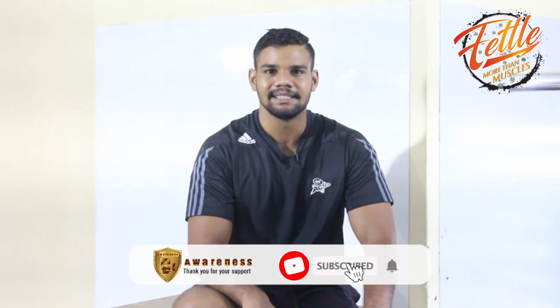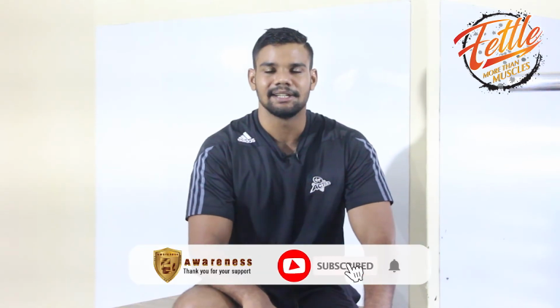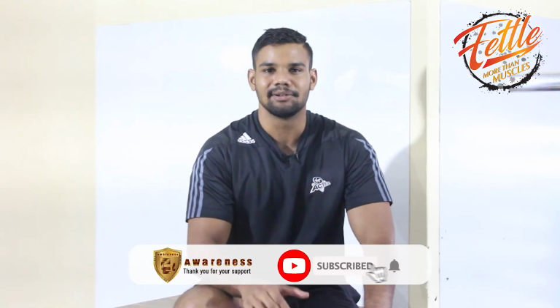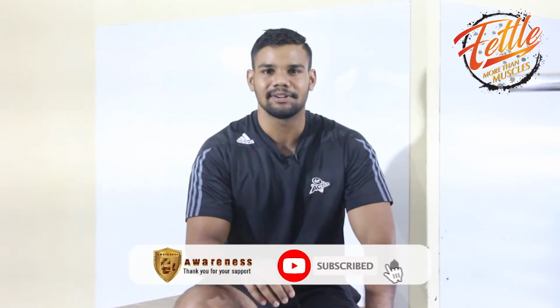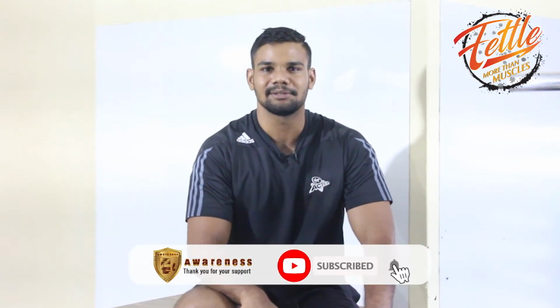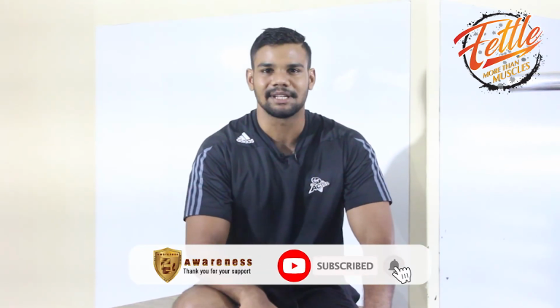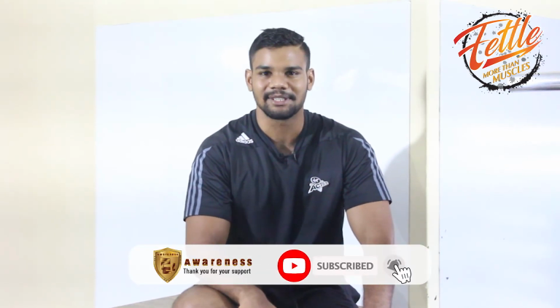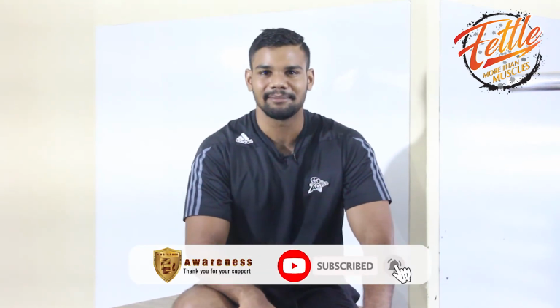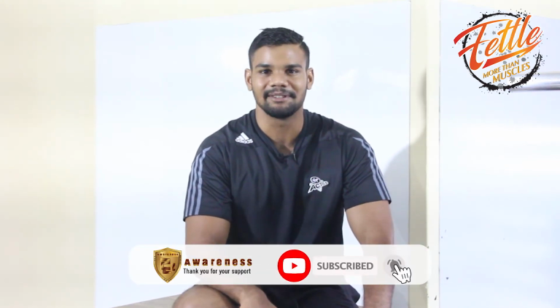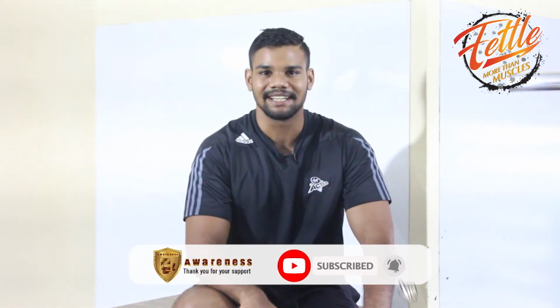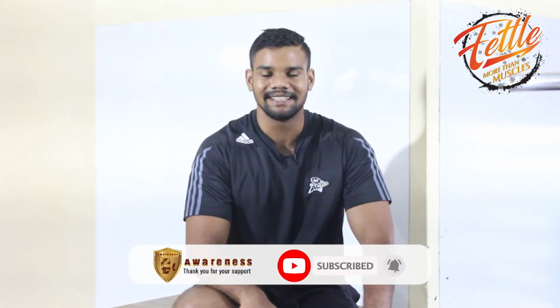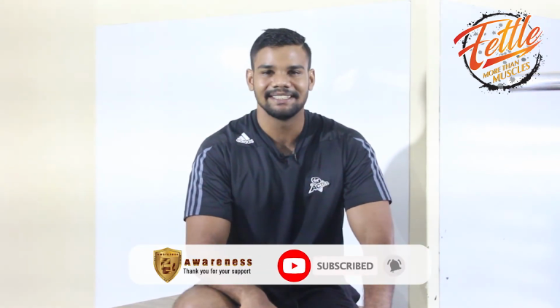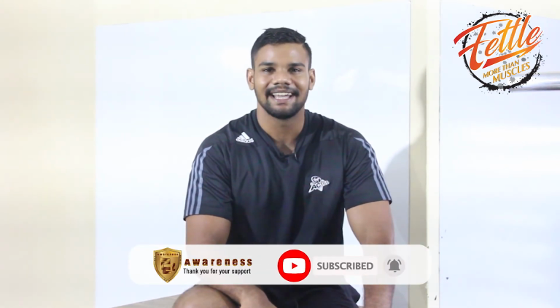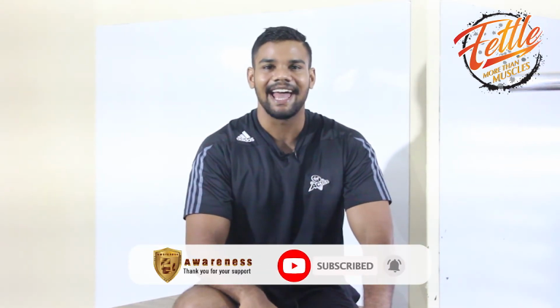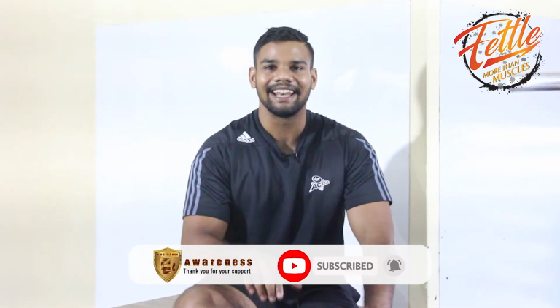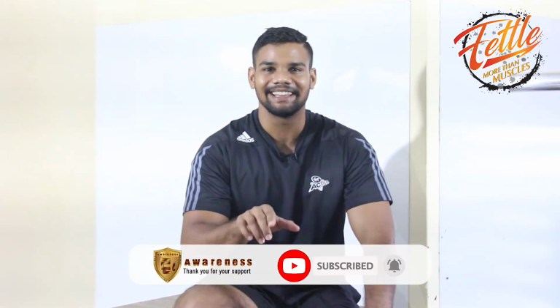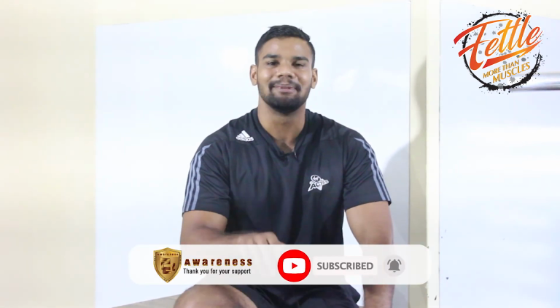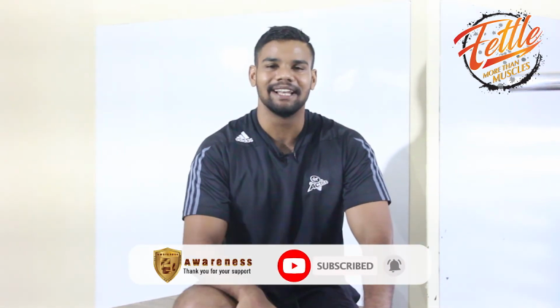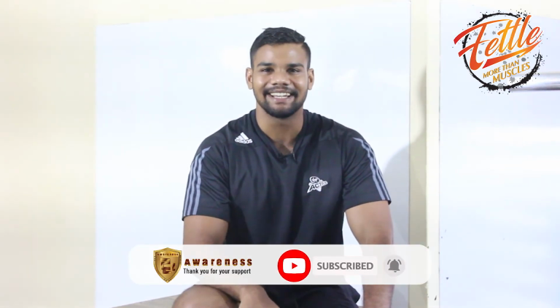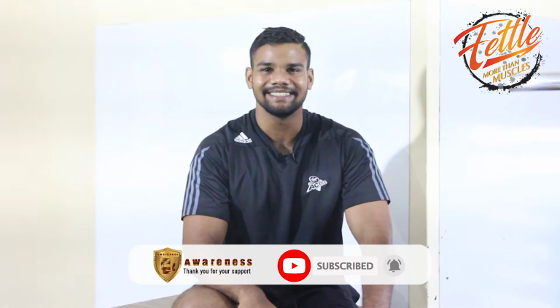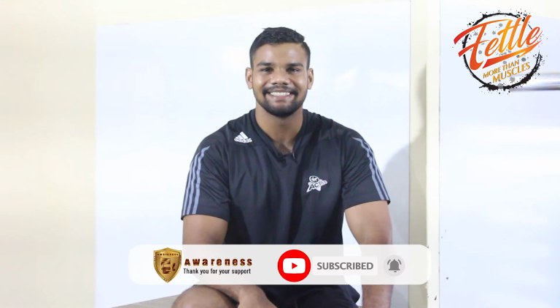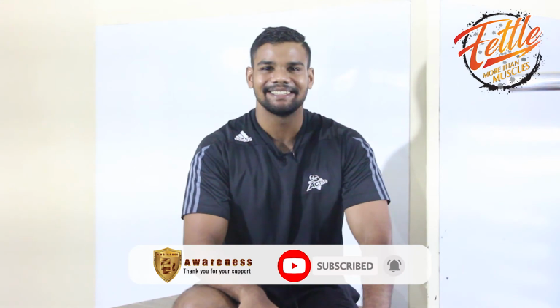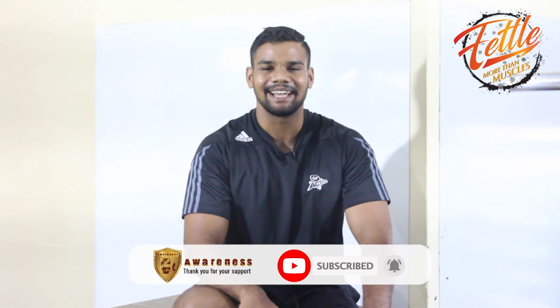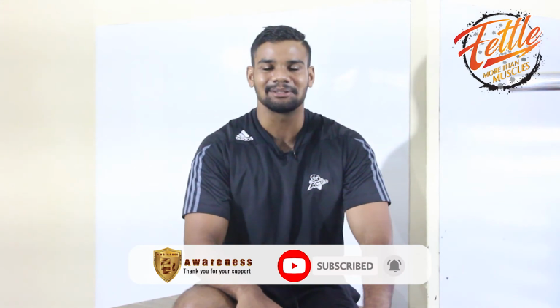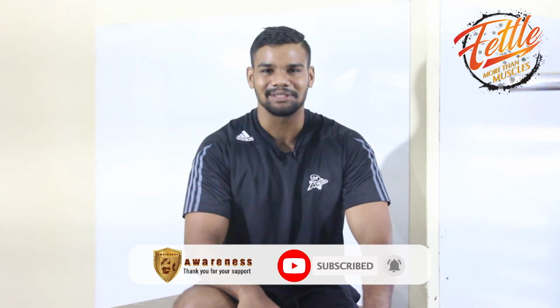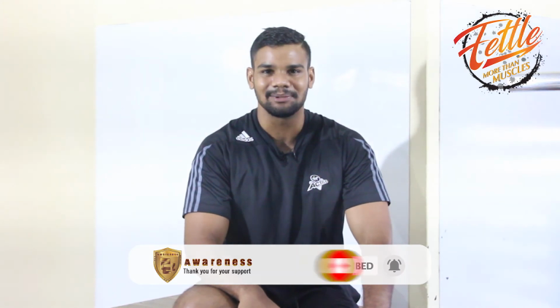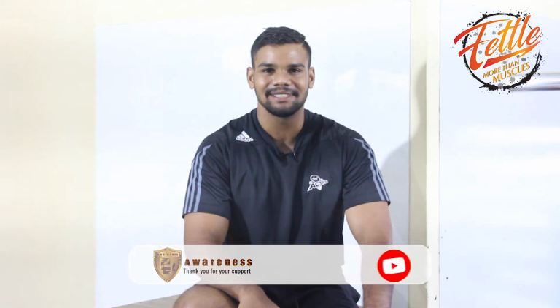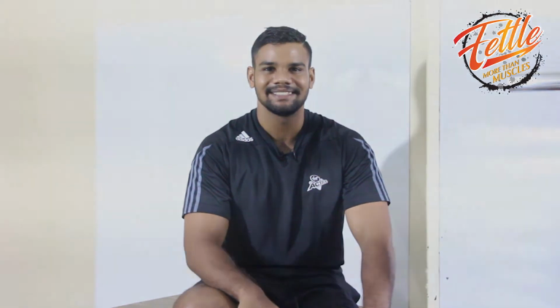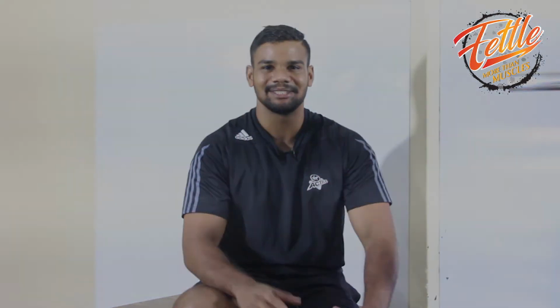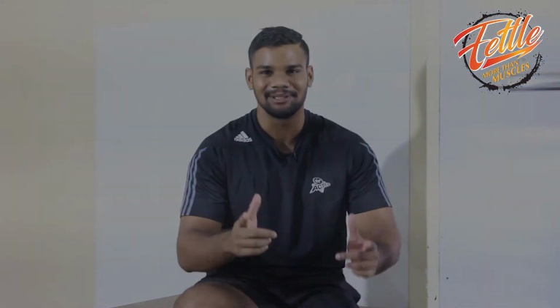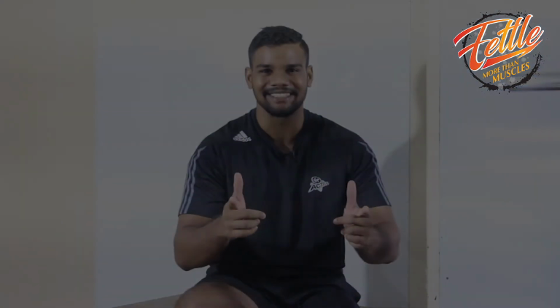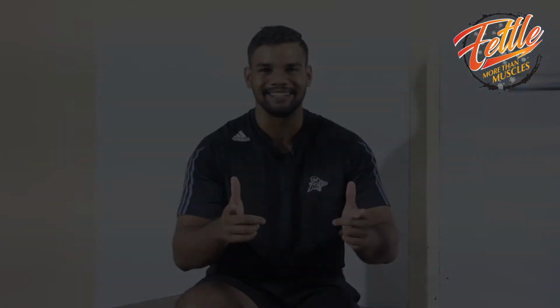Don't forget to subscribe to our channel and hit the bell icon. Thanks for the support. See you next time.